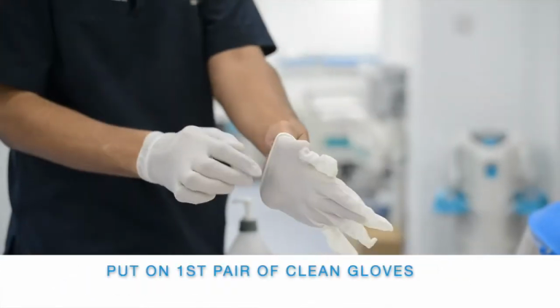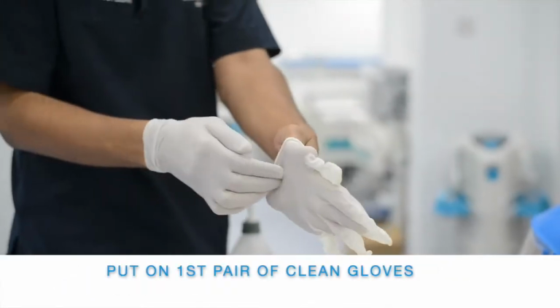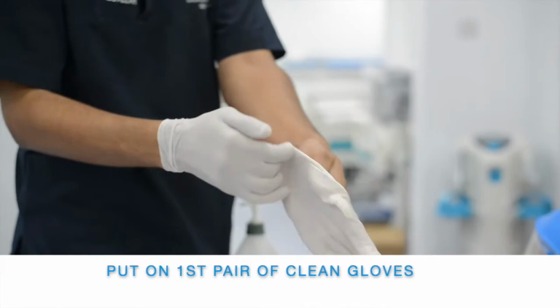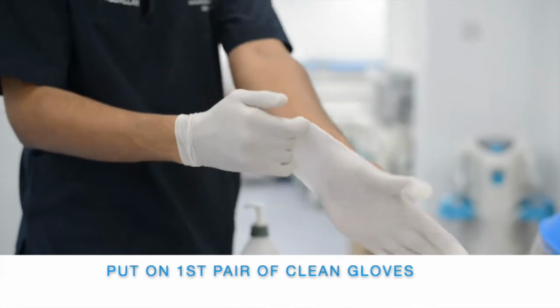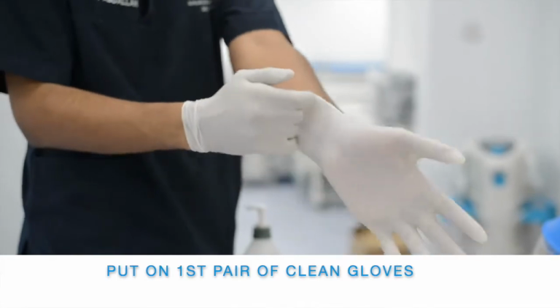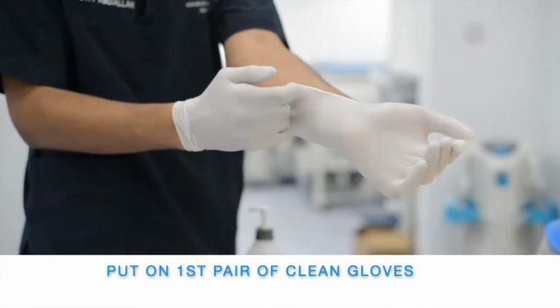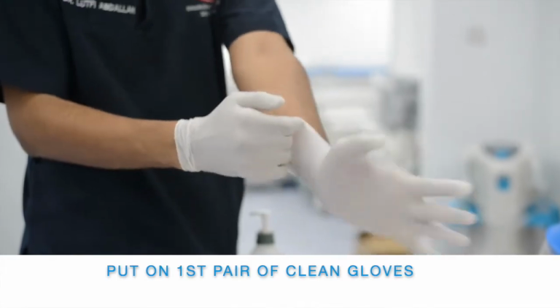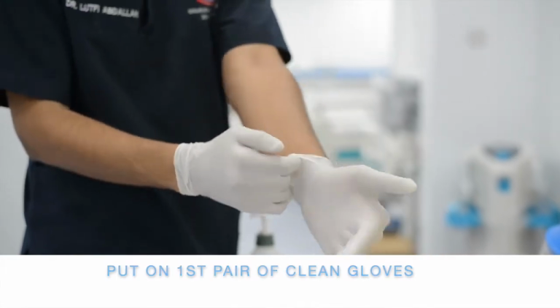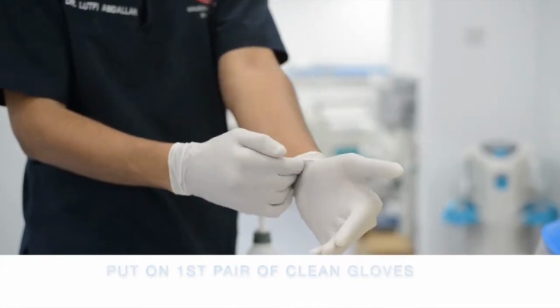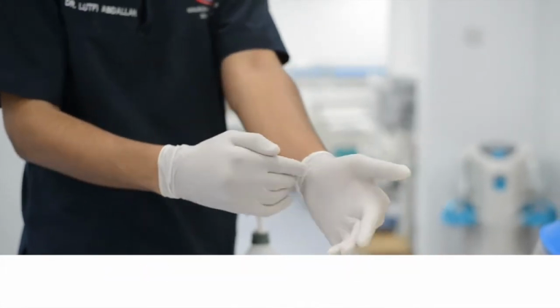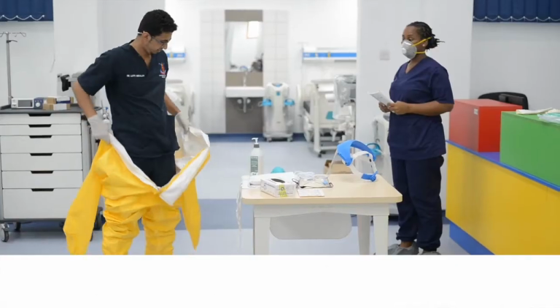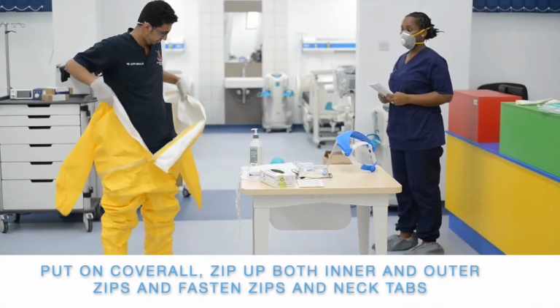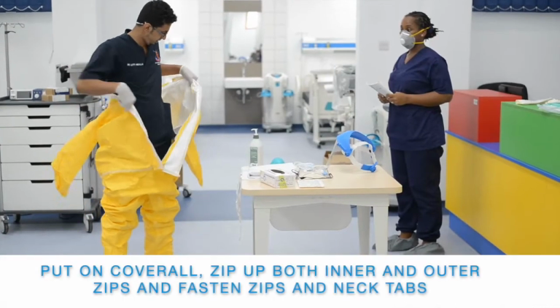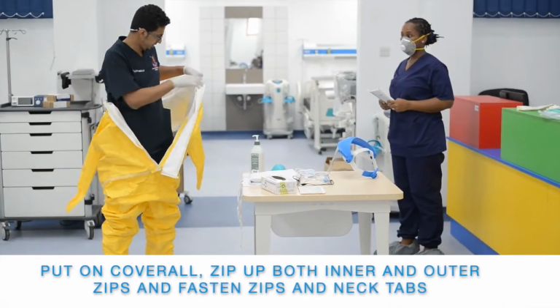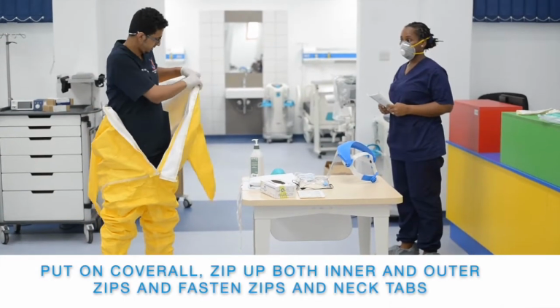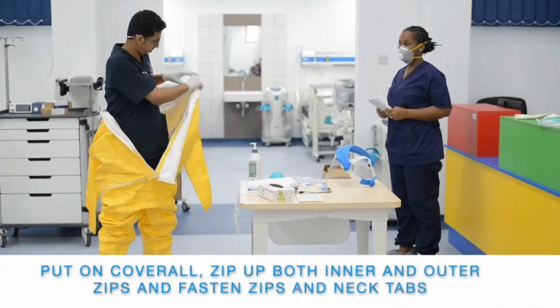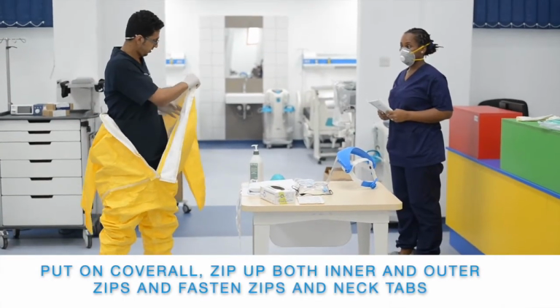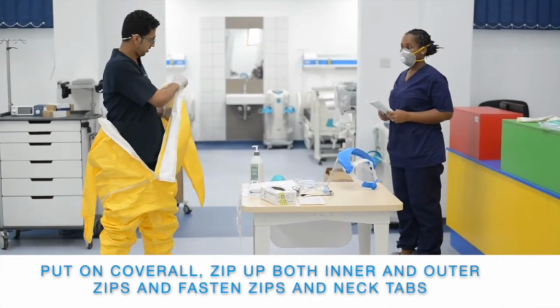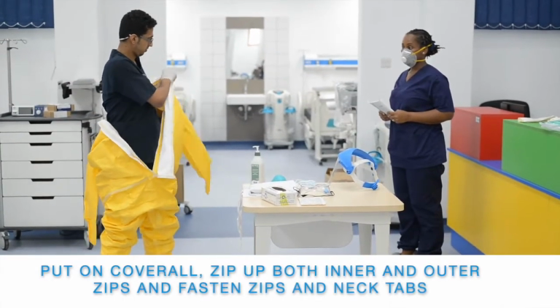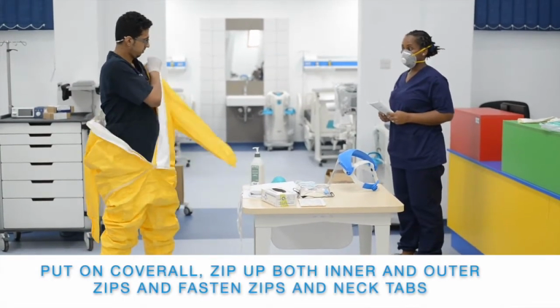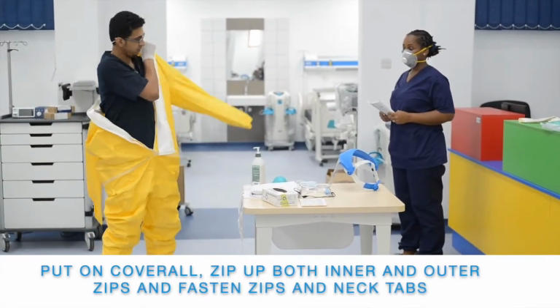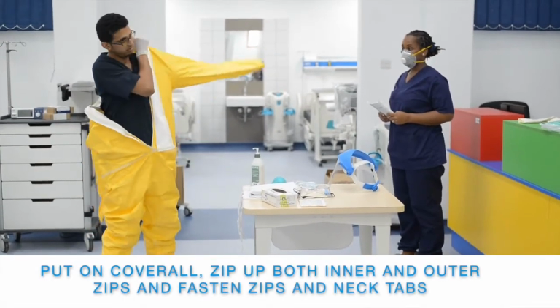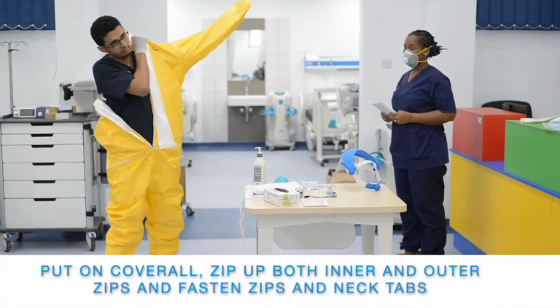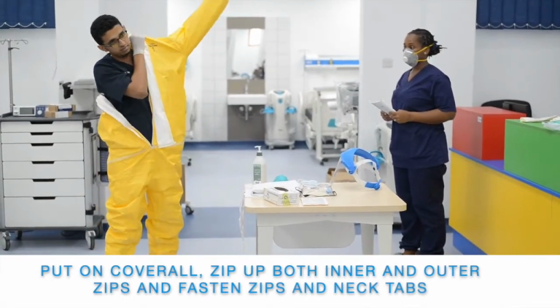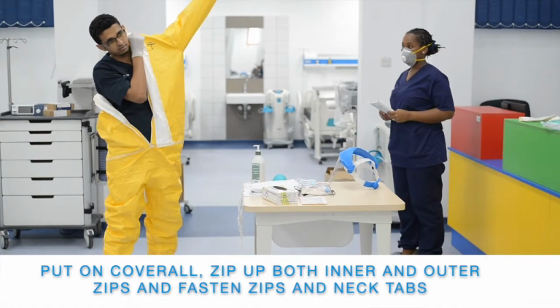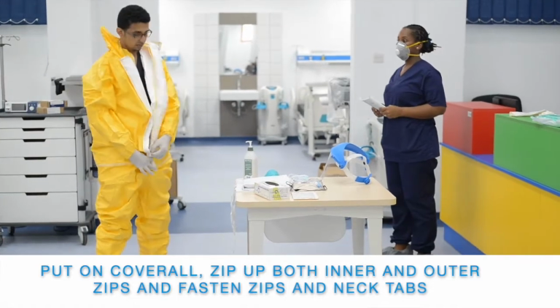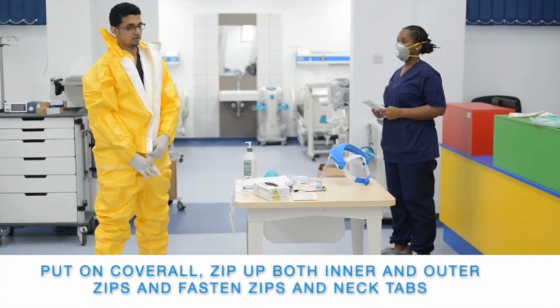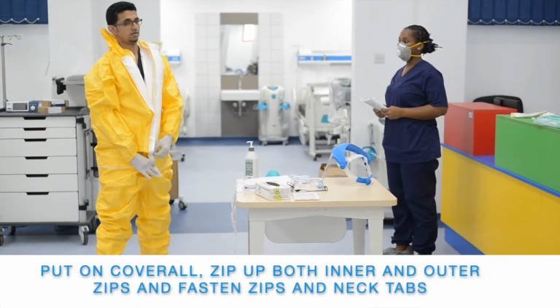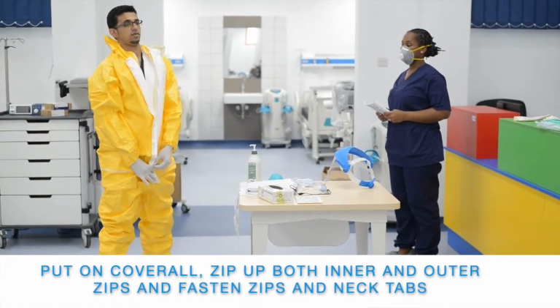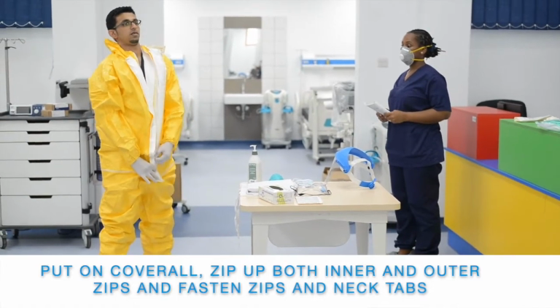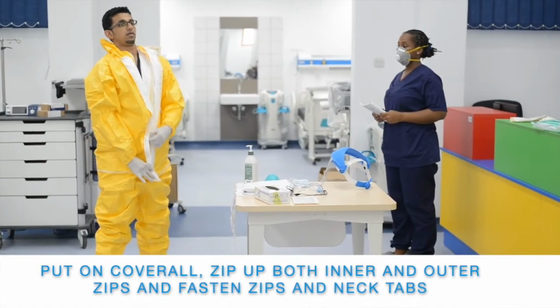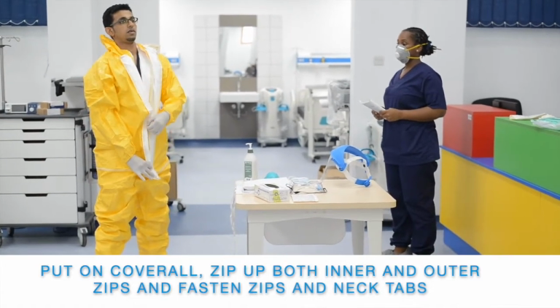Put on the first pair of clean gloves. Put on the coverall, zip up both inner and outer zips, and fasten zips and neck tabs.